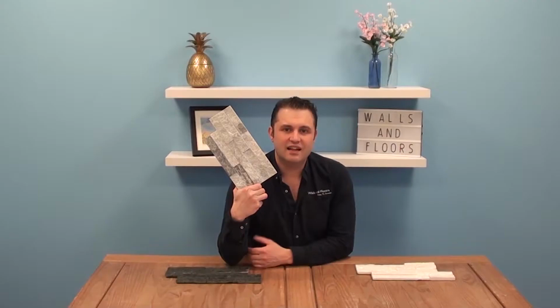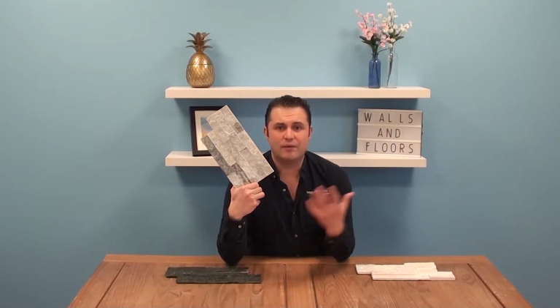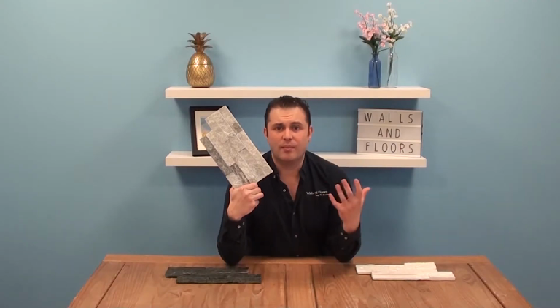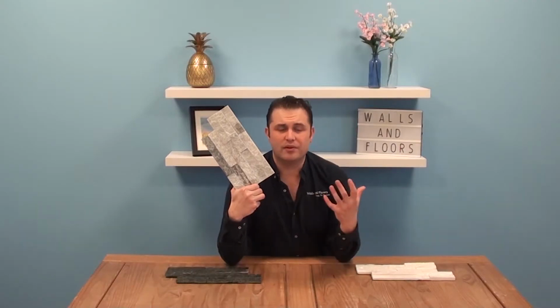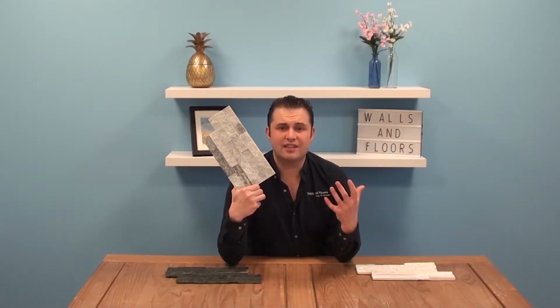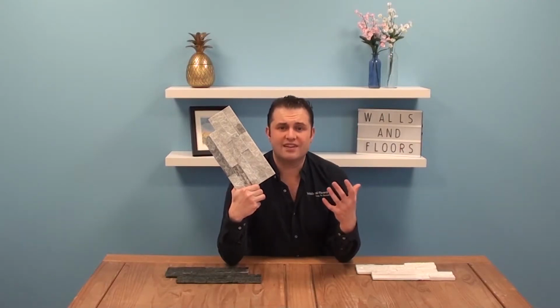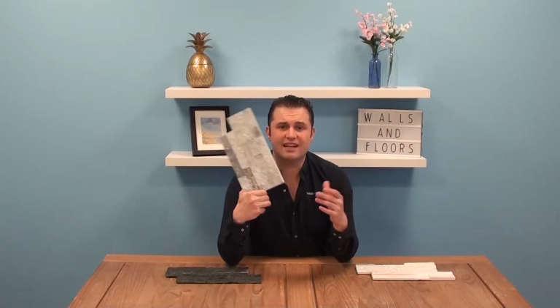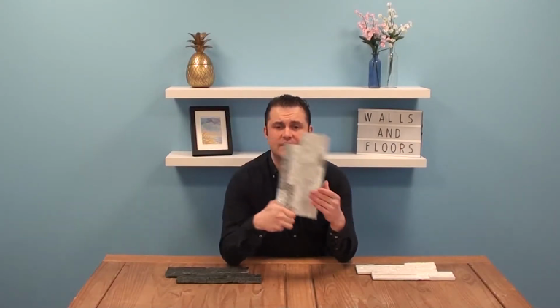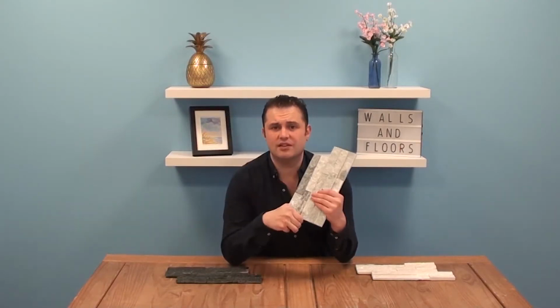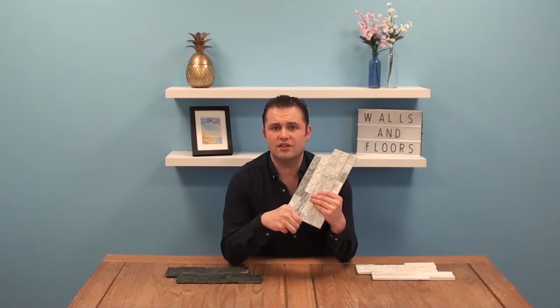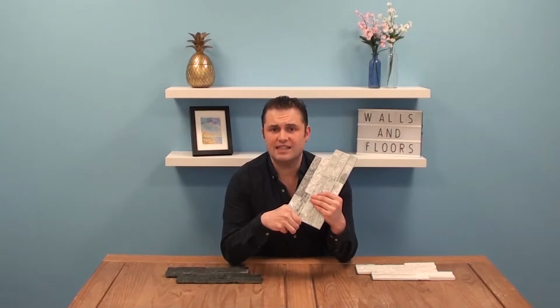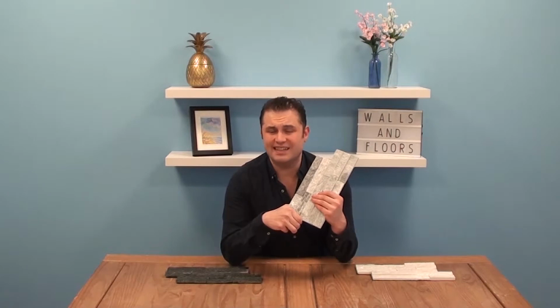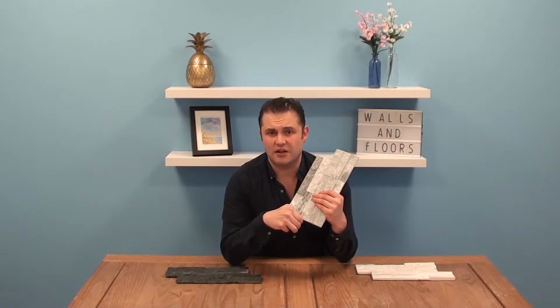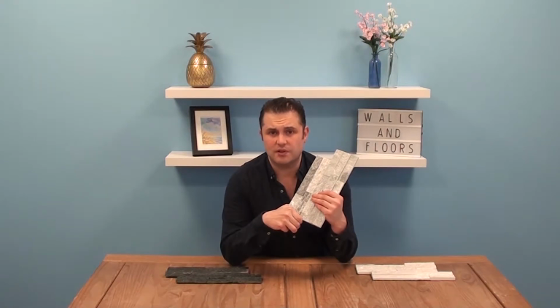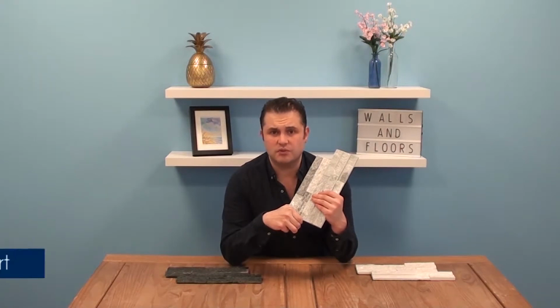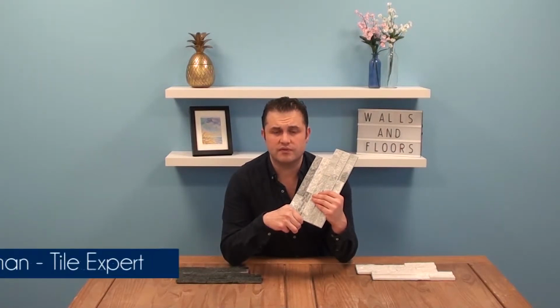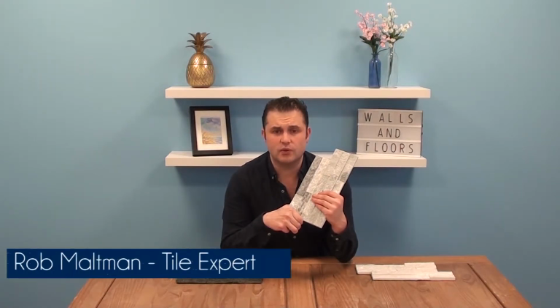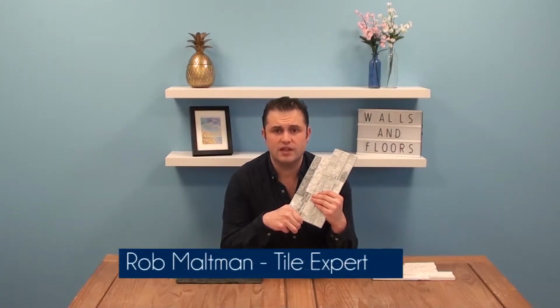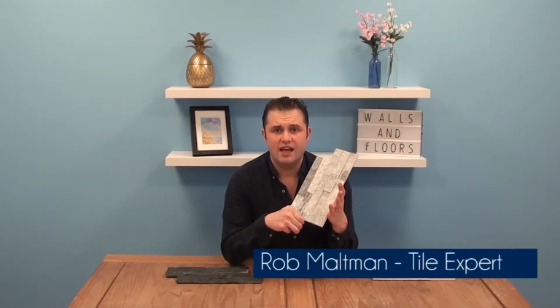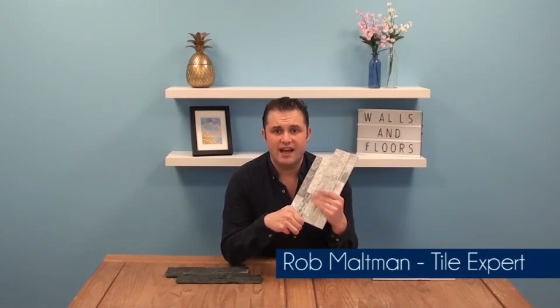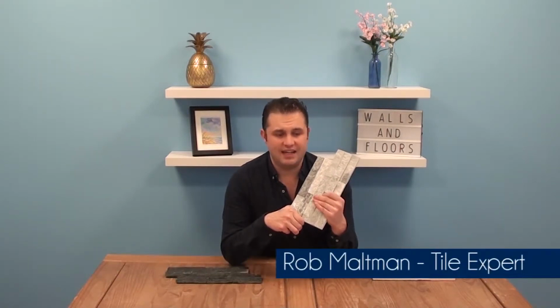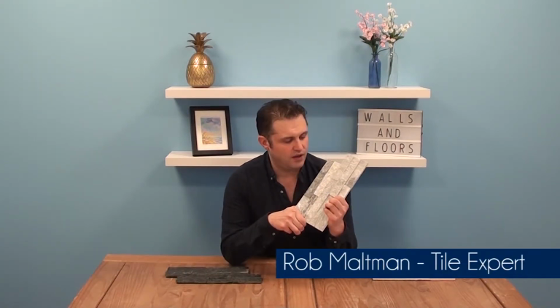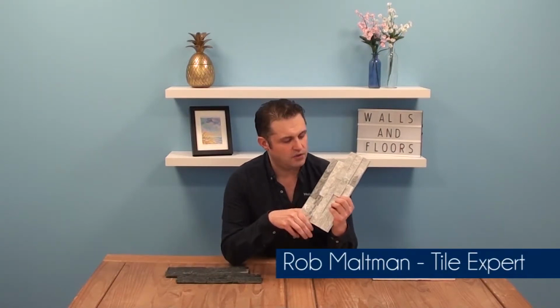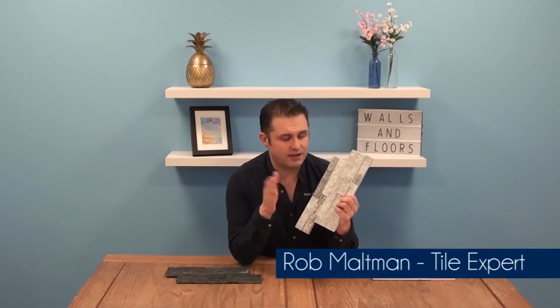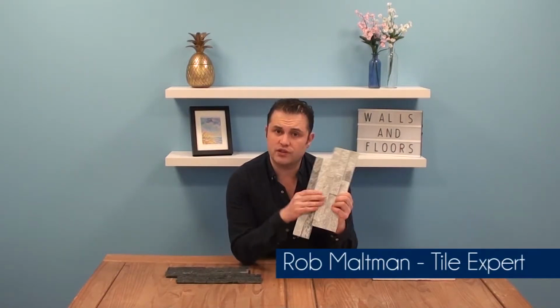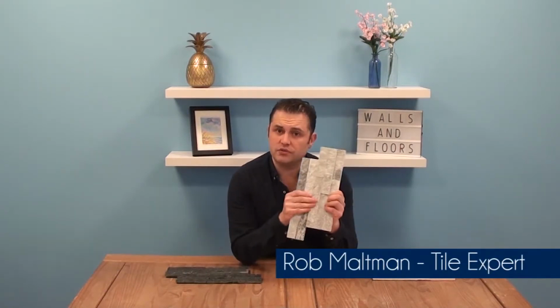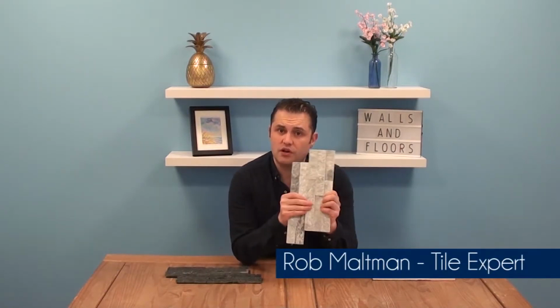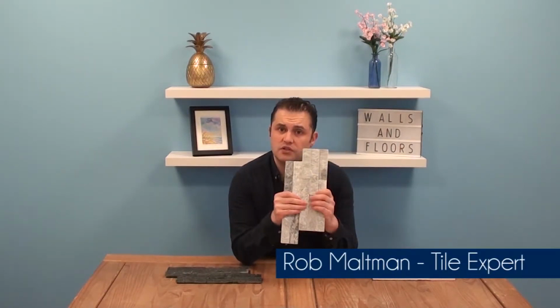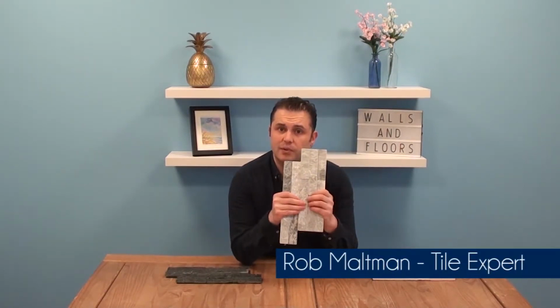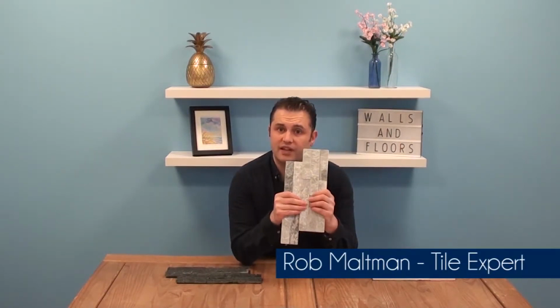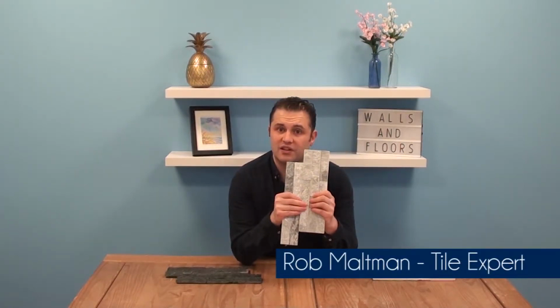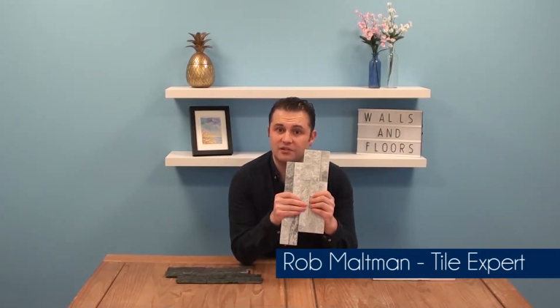Hi, I'm Rob, one of the friendly tile experts here at the UK's Leading Tile Specialist, Walls and Floors, and in this video we're going to look at the Crystal Stone Split Face Tiles.